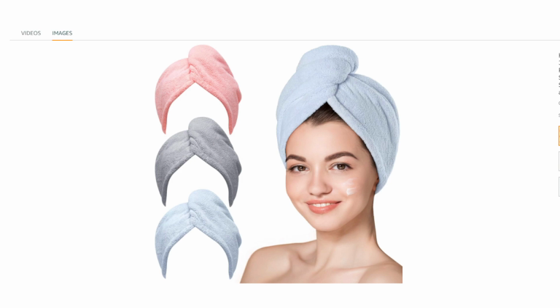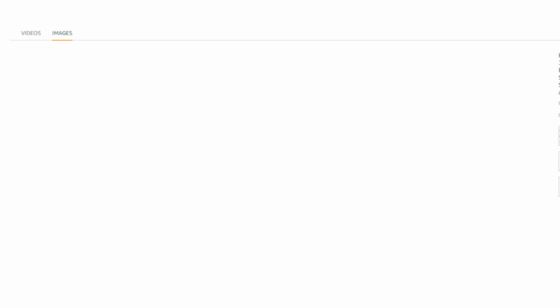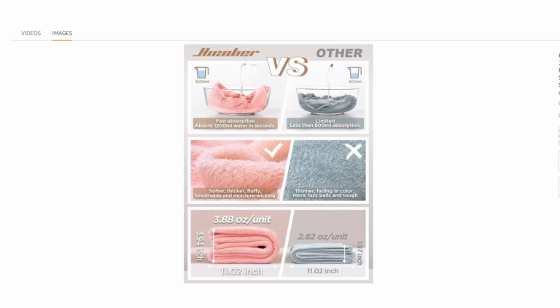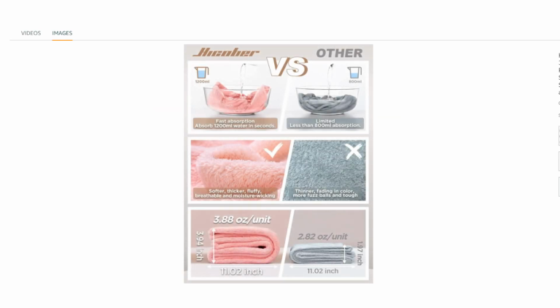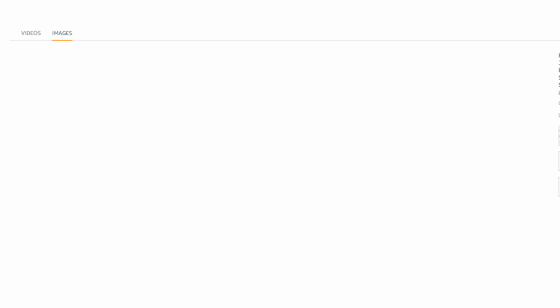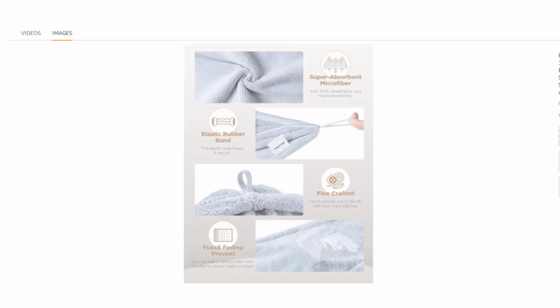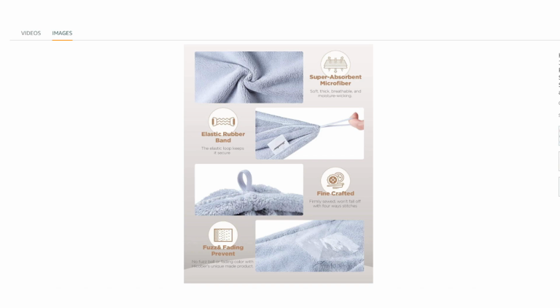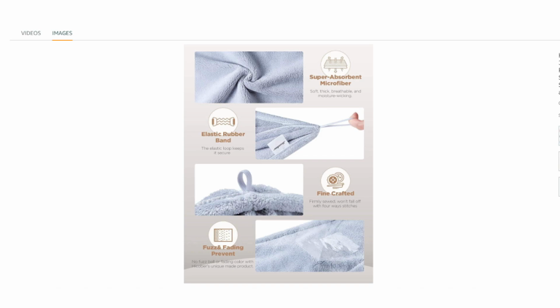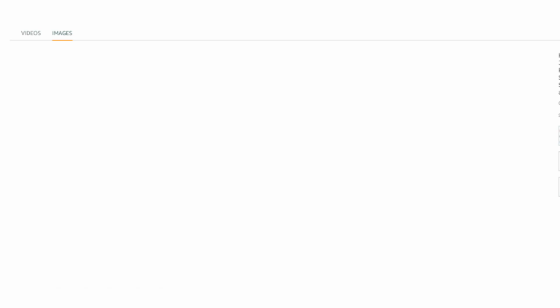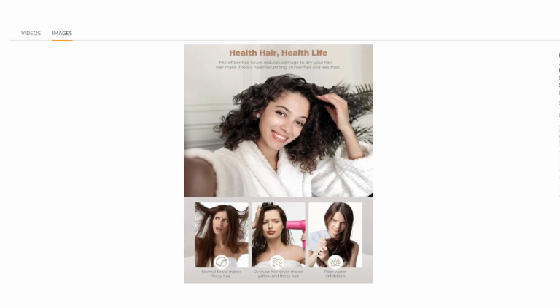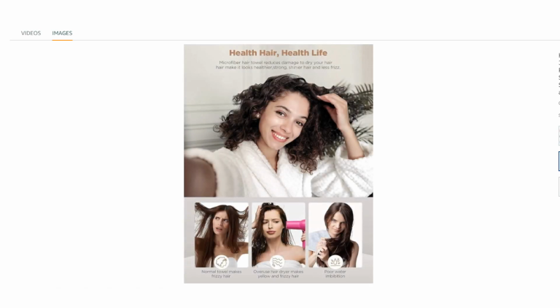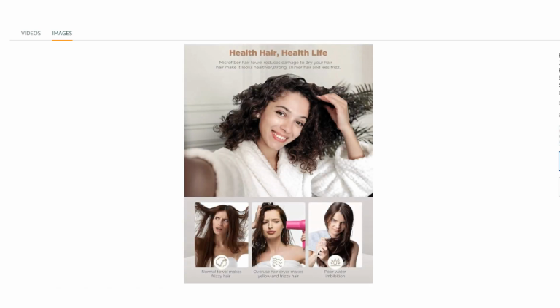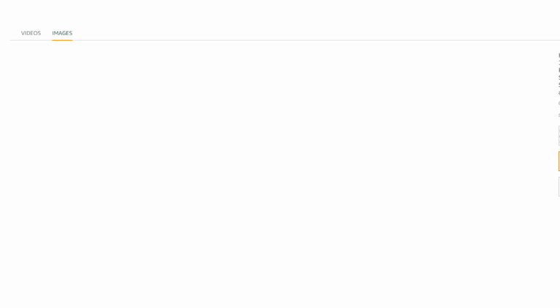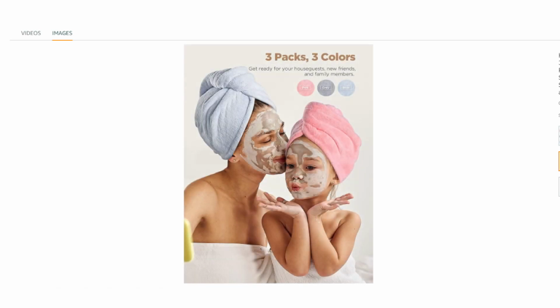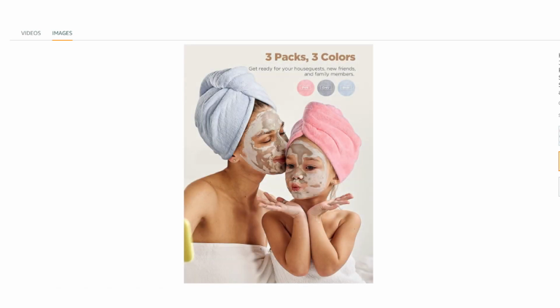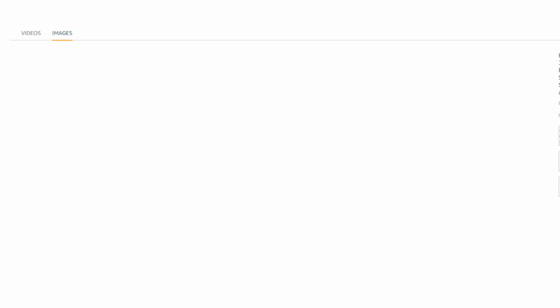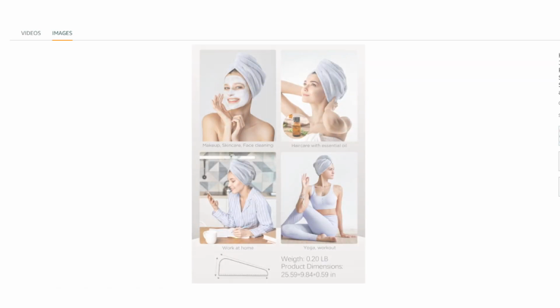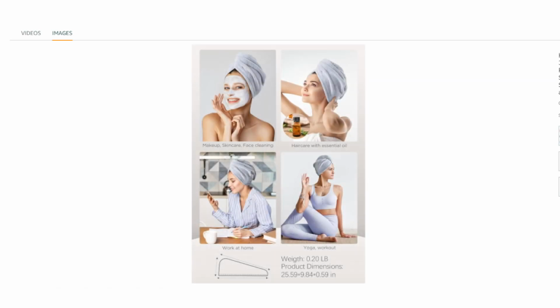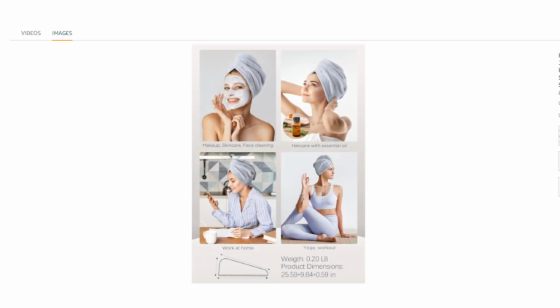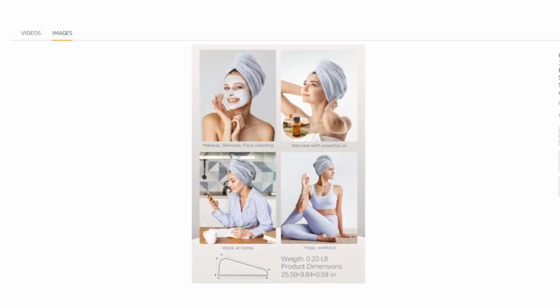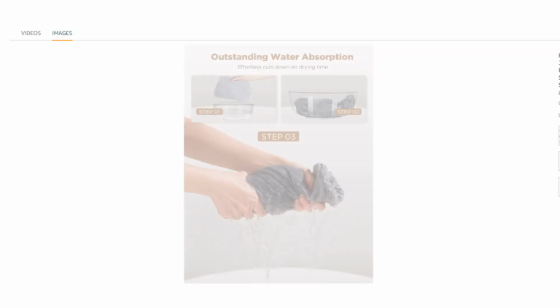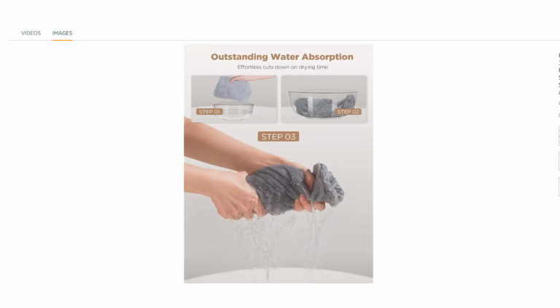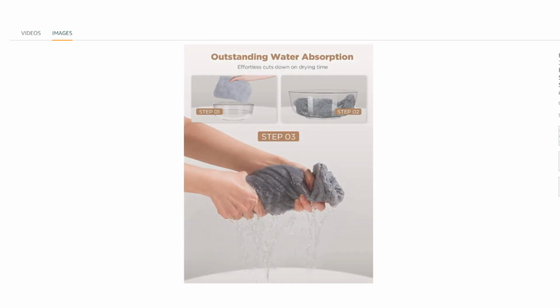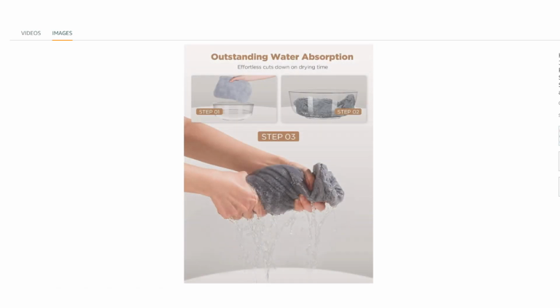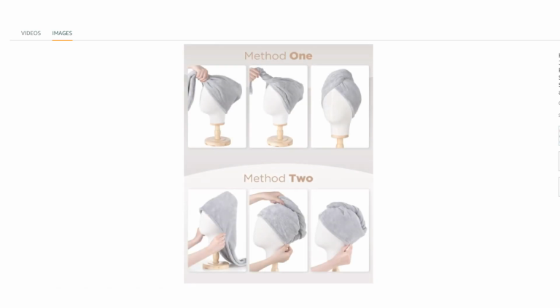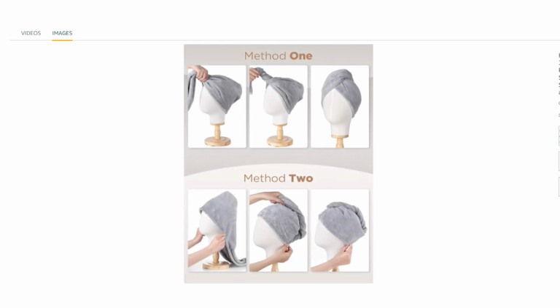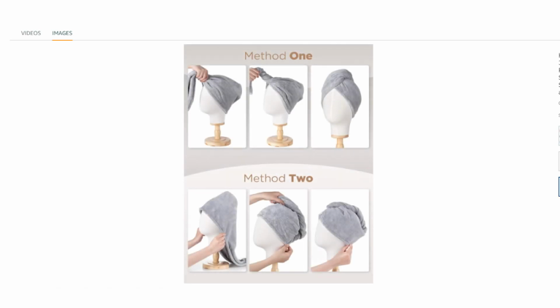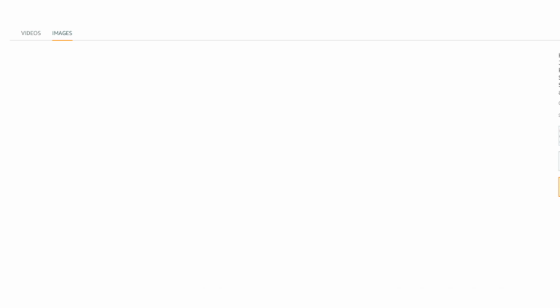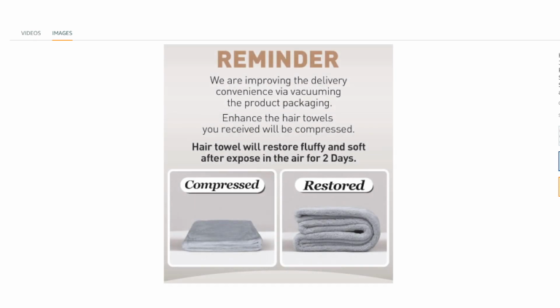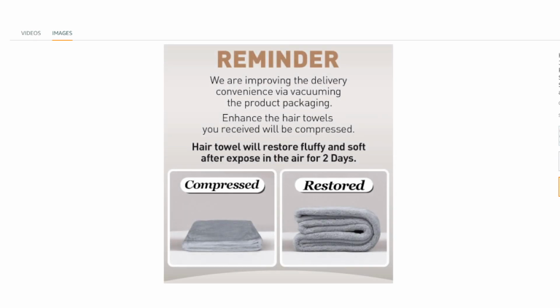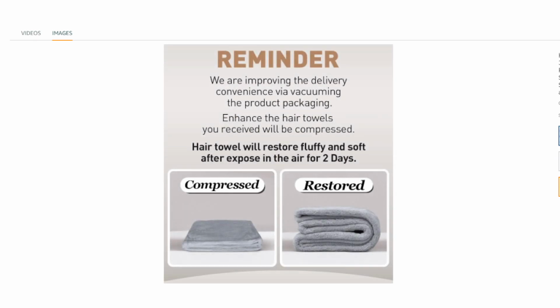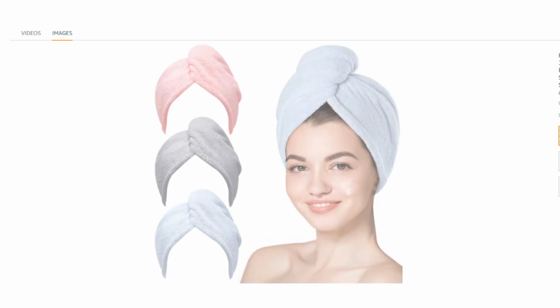The towels are soft and lightweight, designed for comfortable wear and ease of use. They are also durable and easy to care for — machine washable and built to last.